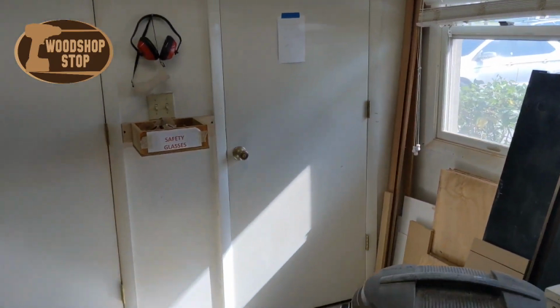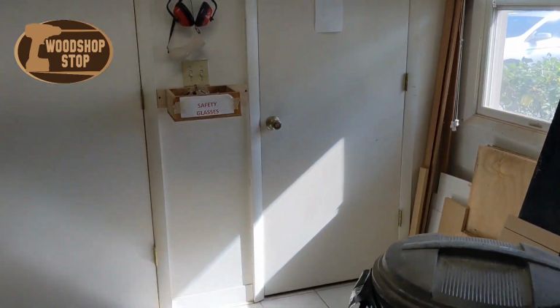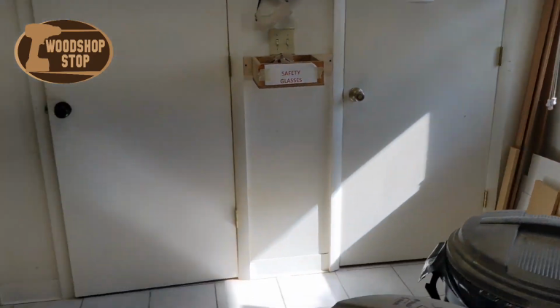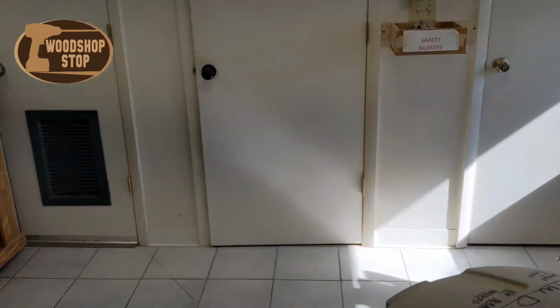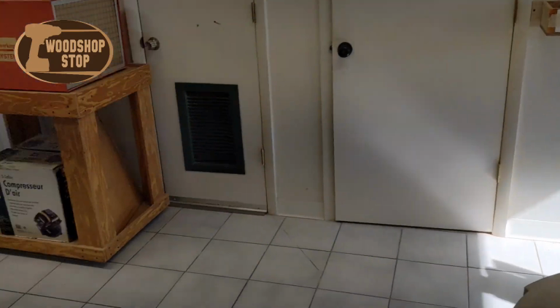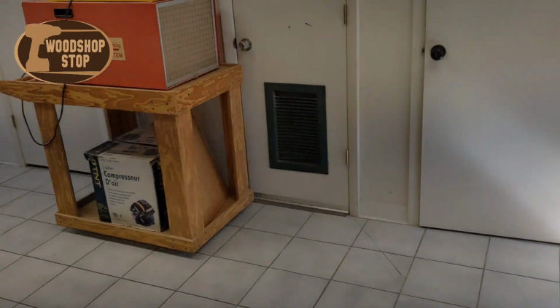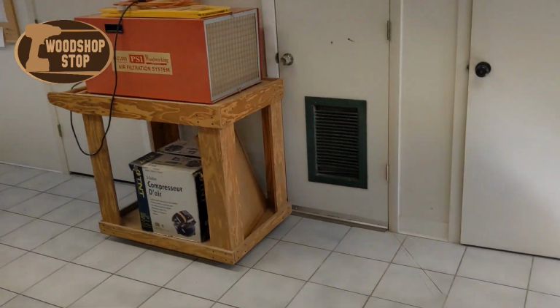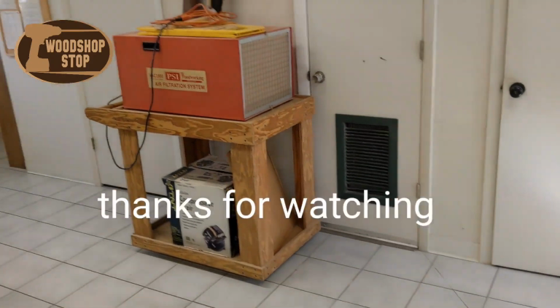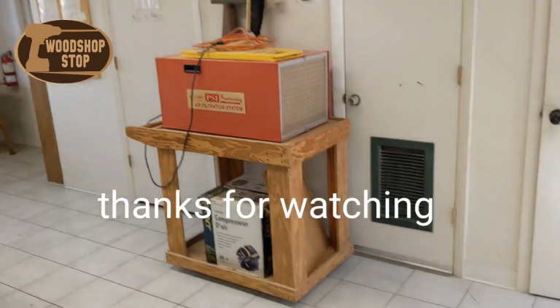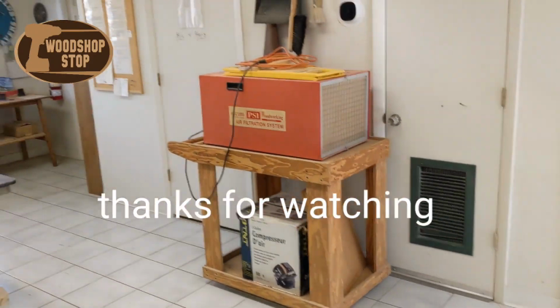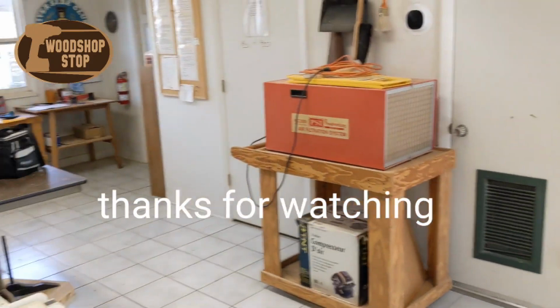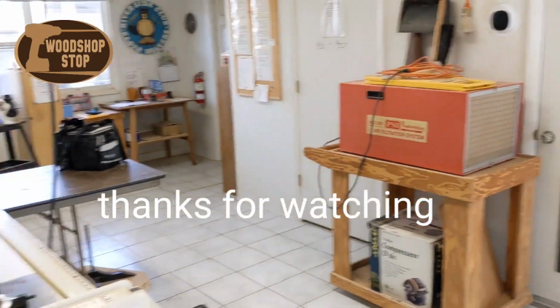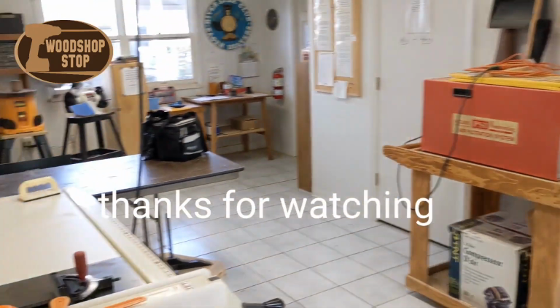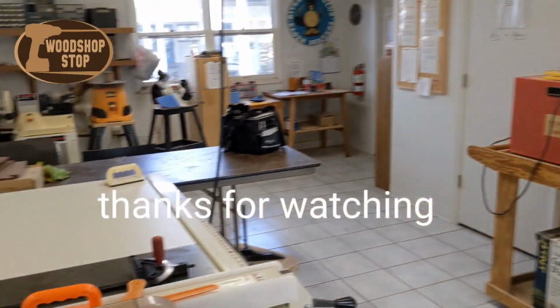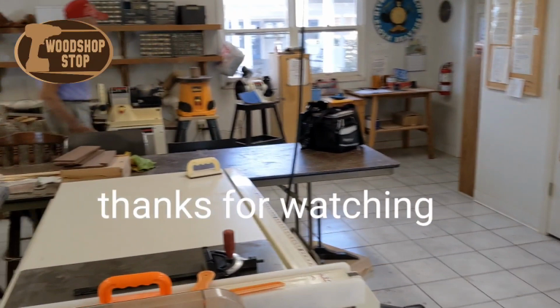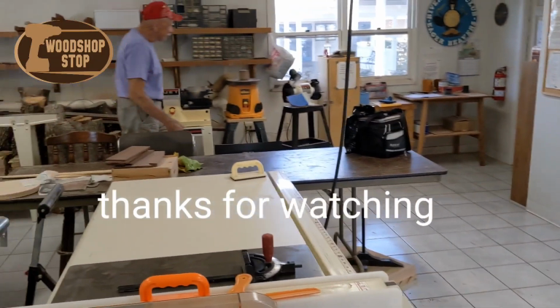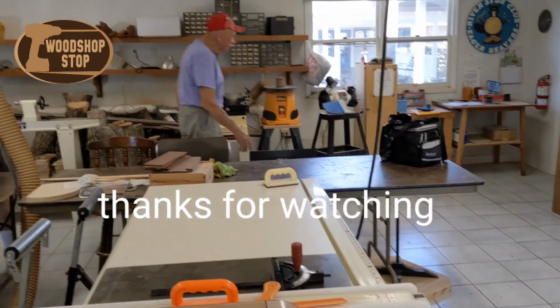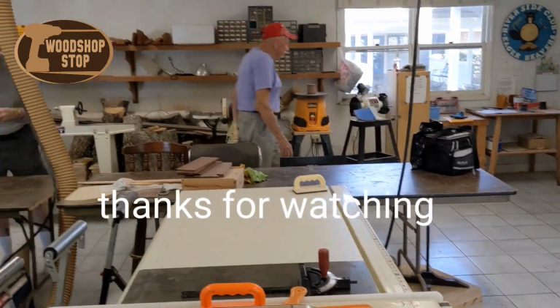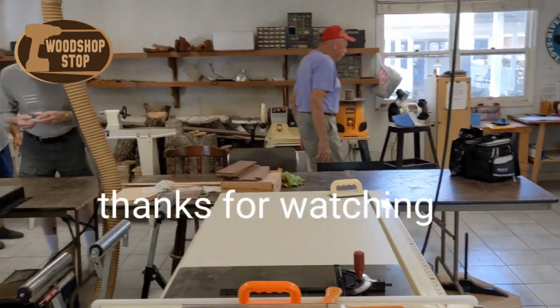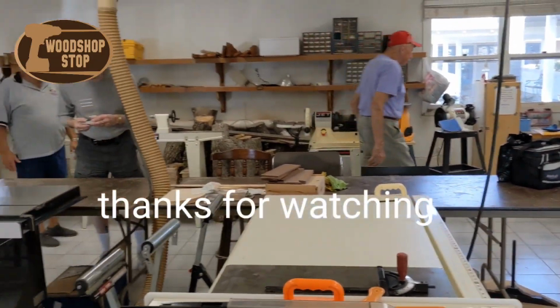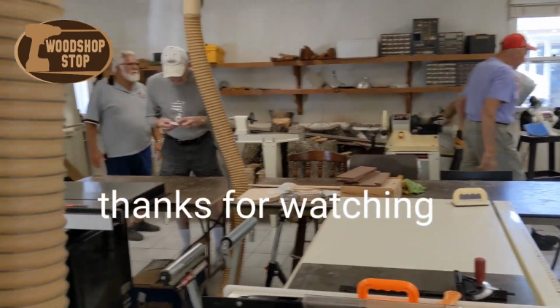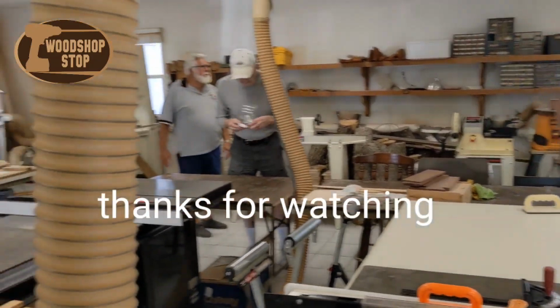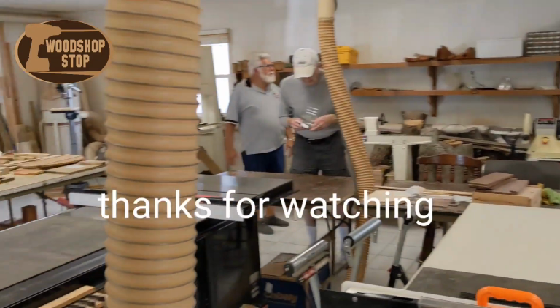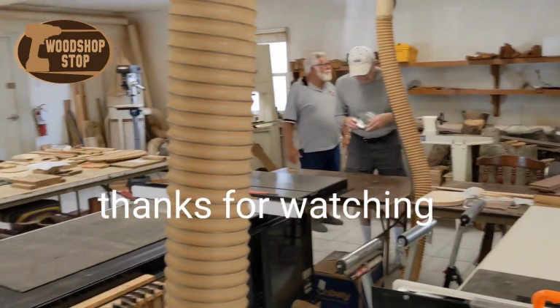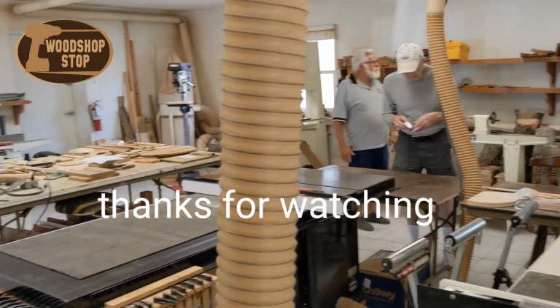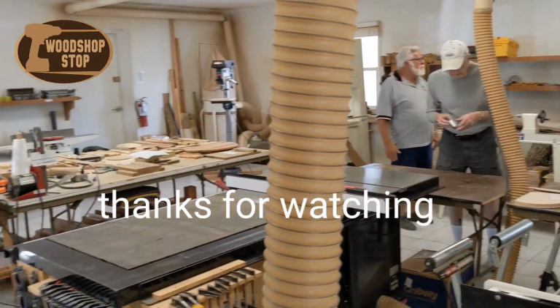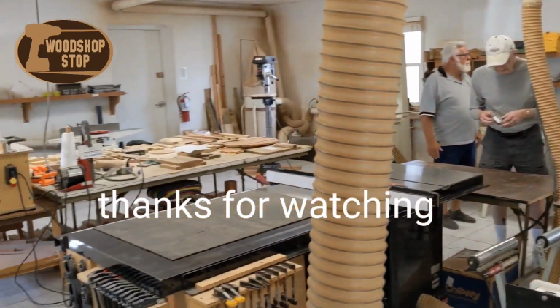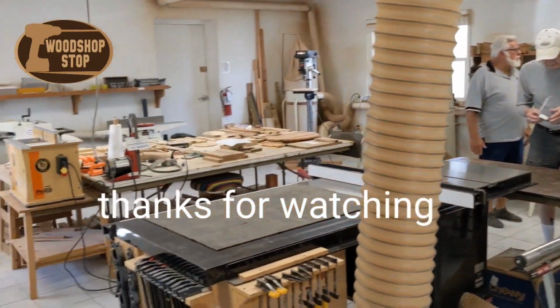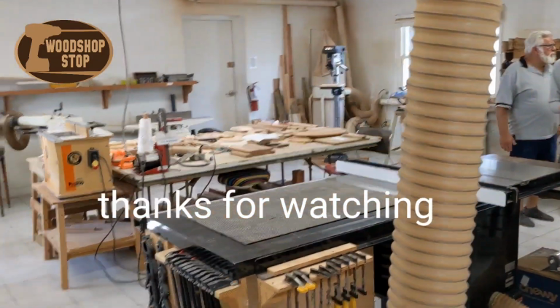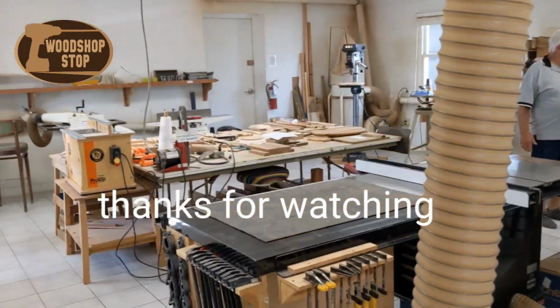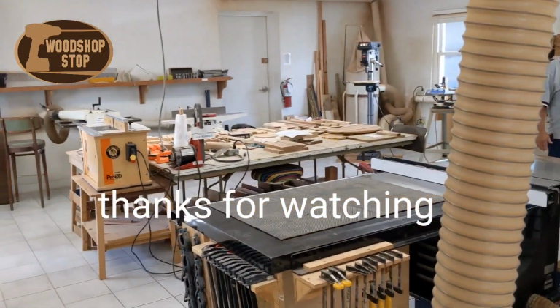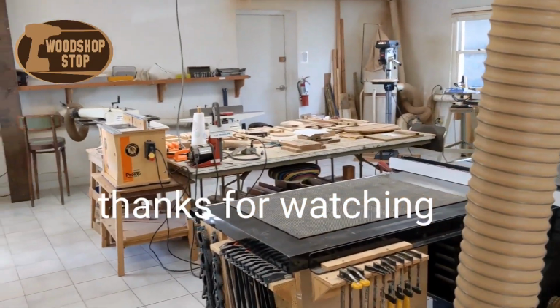Each member is to sweep up their mess once they're completed. Thanks for watching the video.